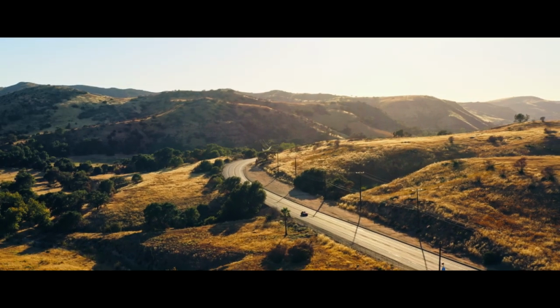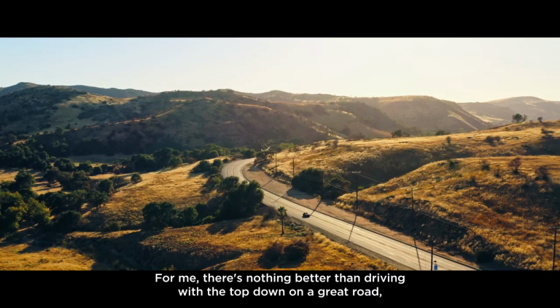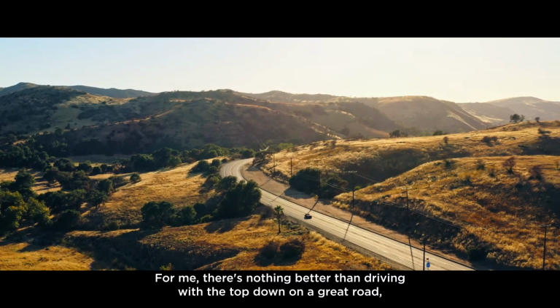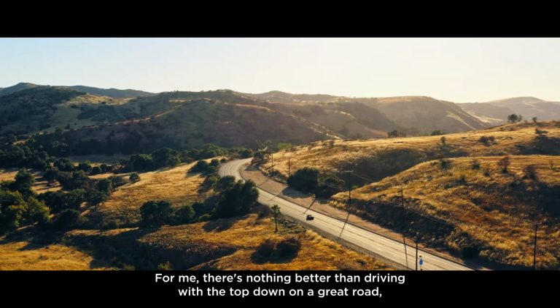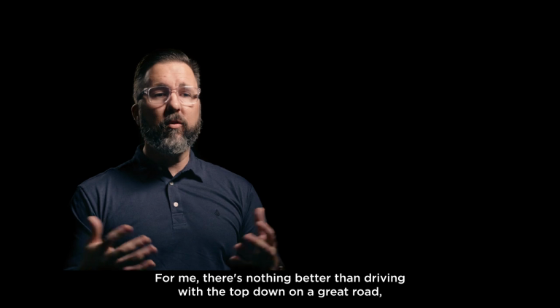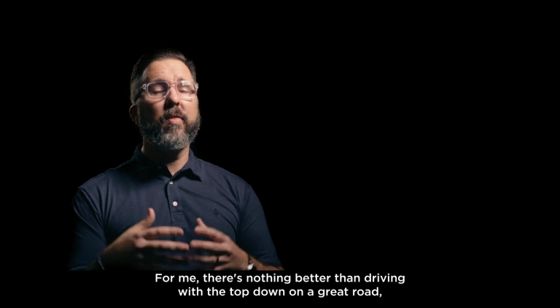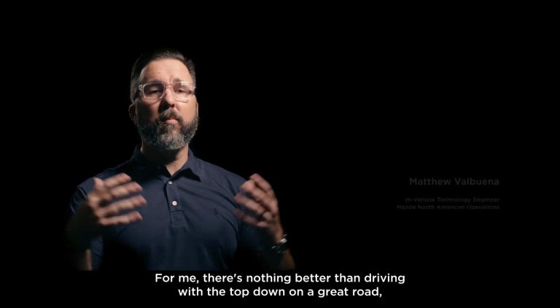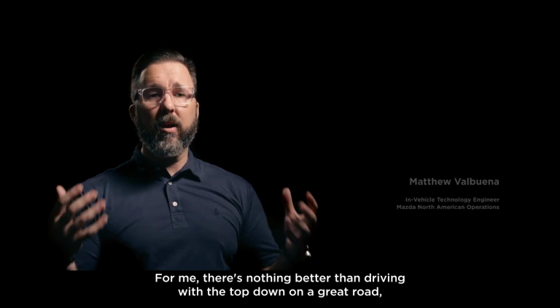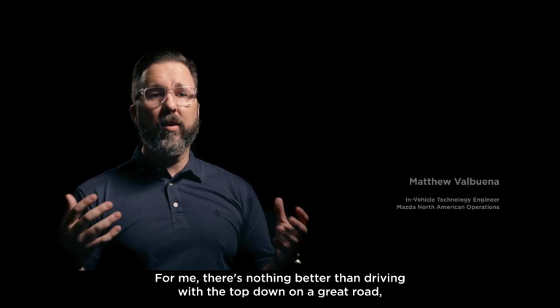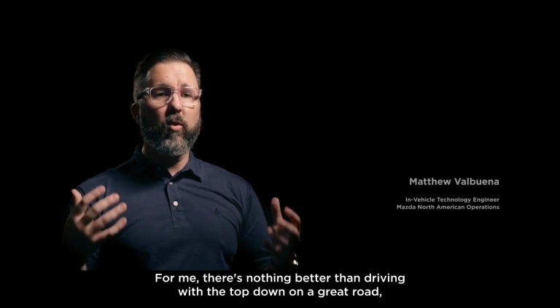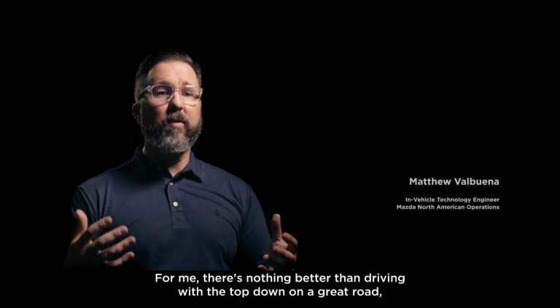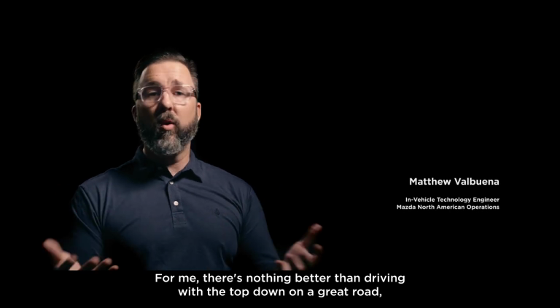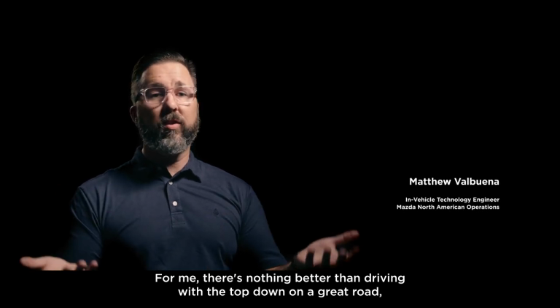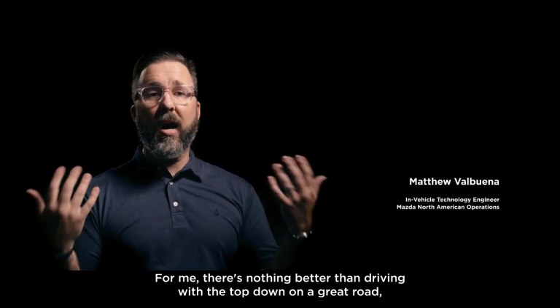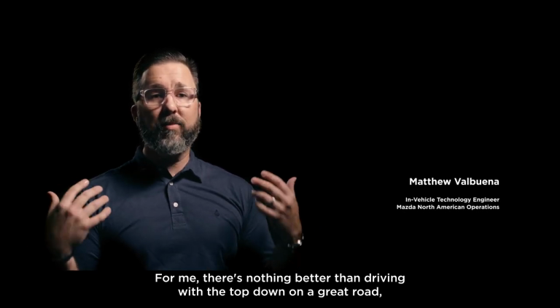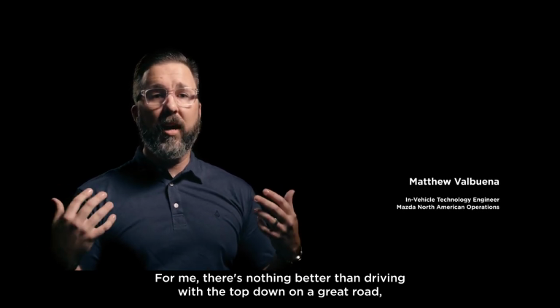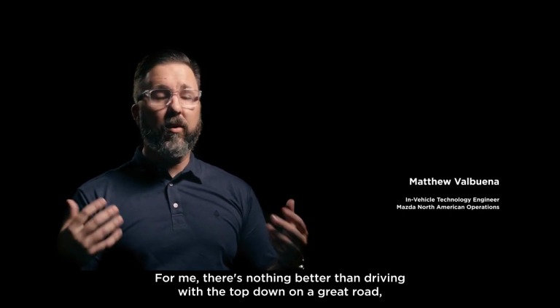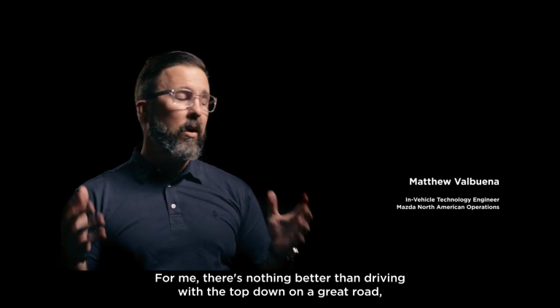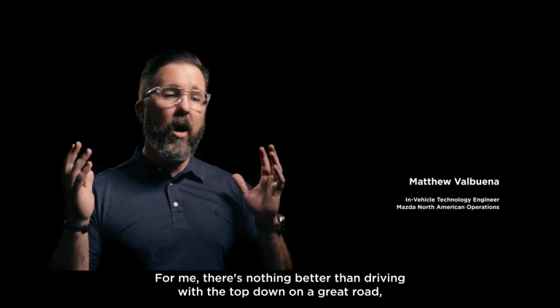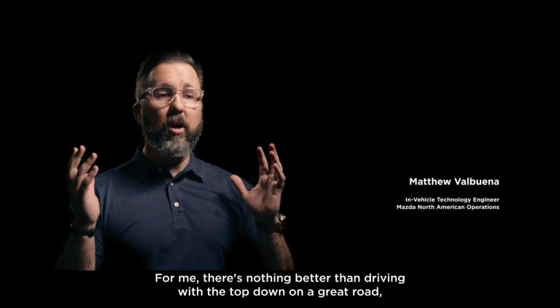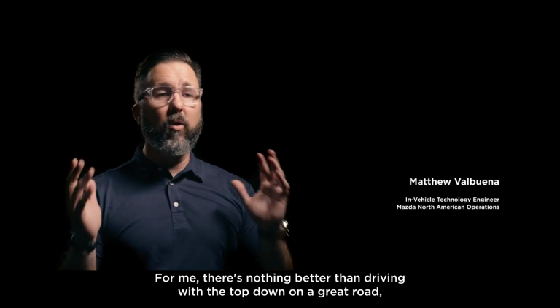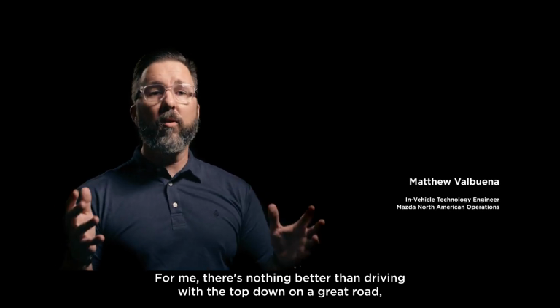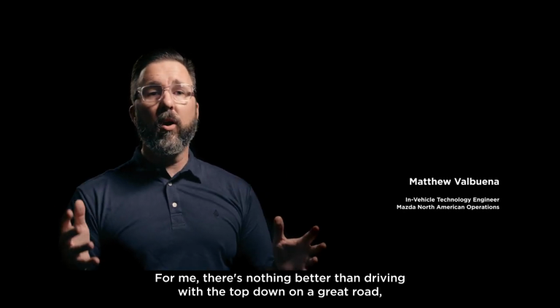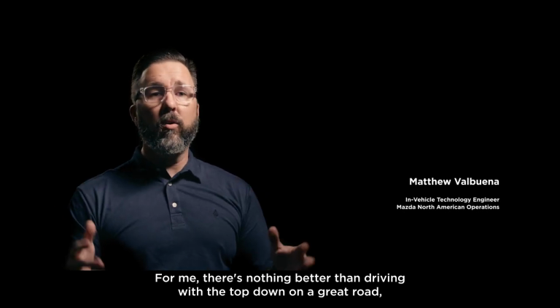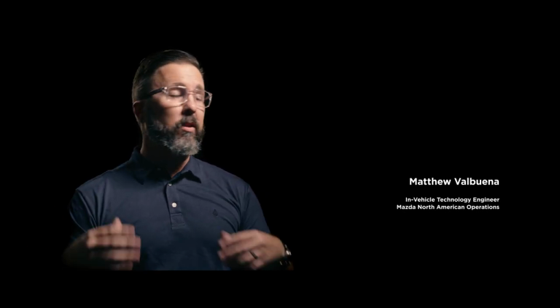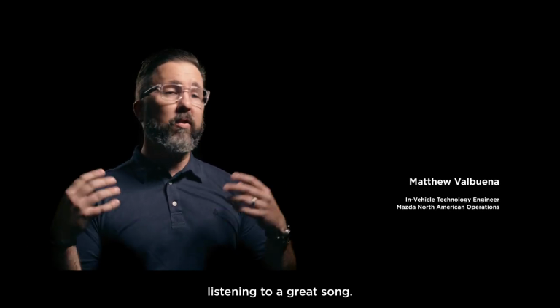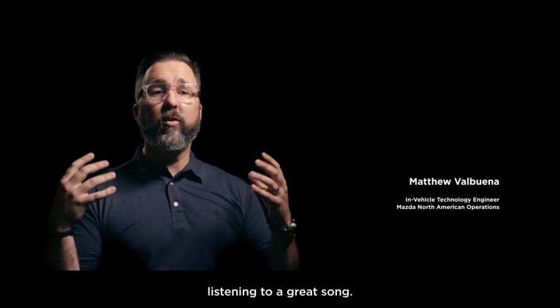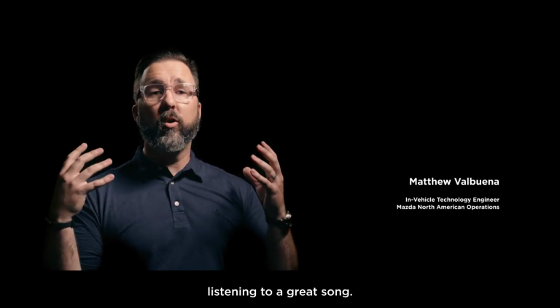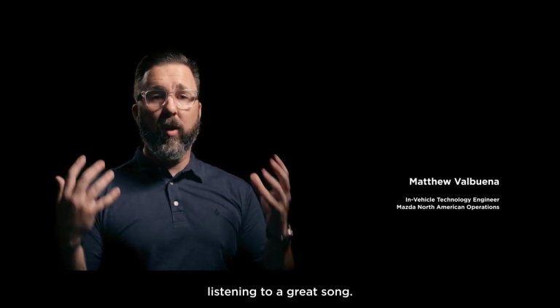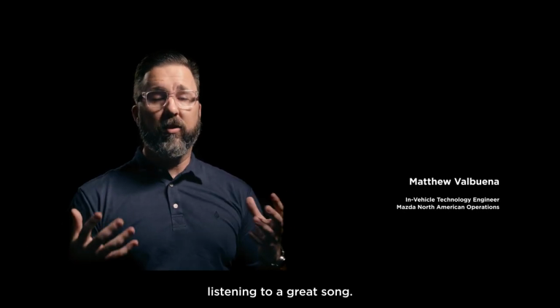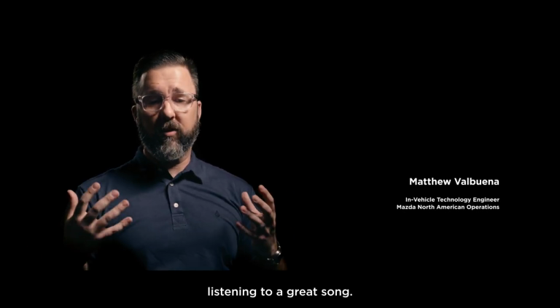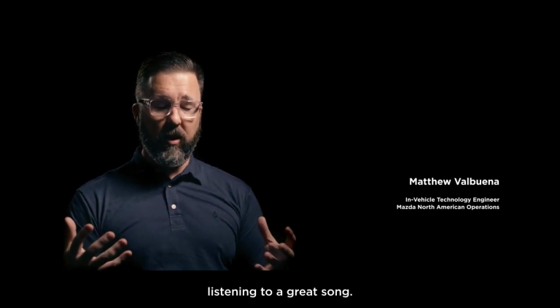For me, there's nothing better than driving with the top down, on a great road, listening to a great song.